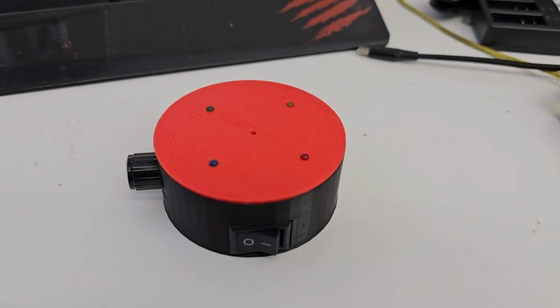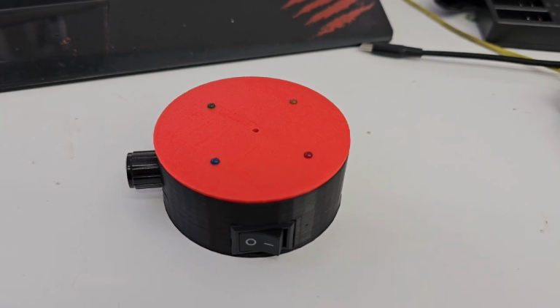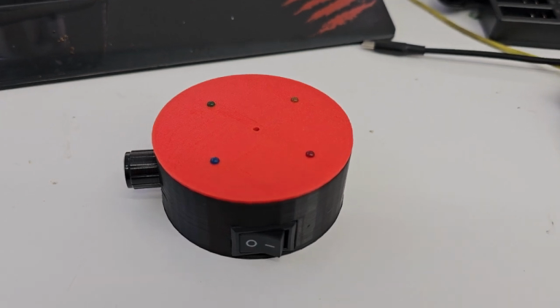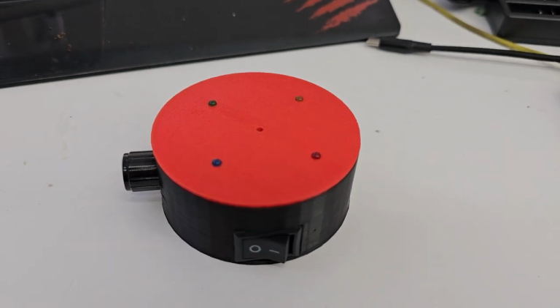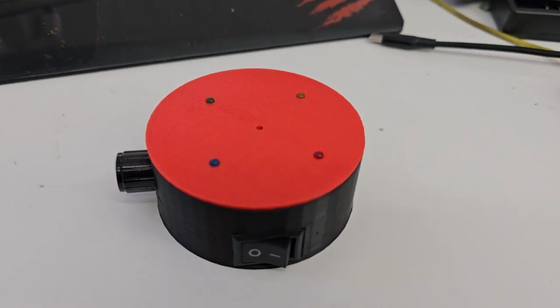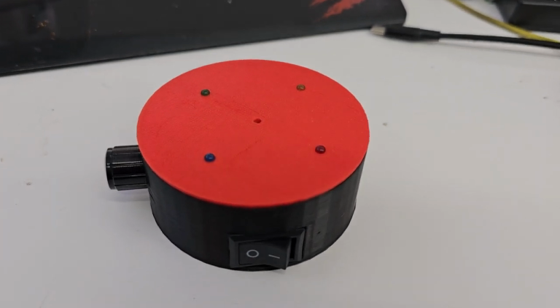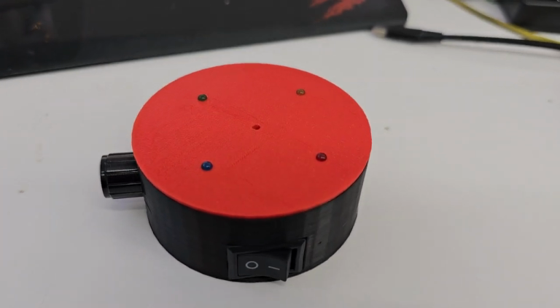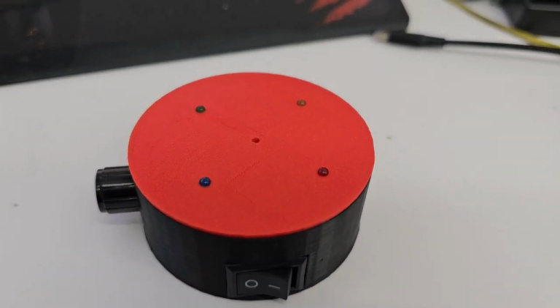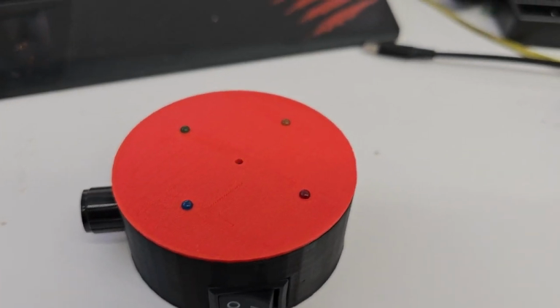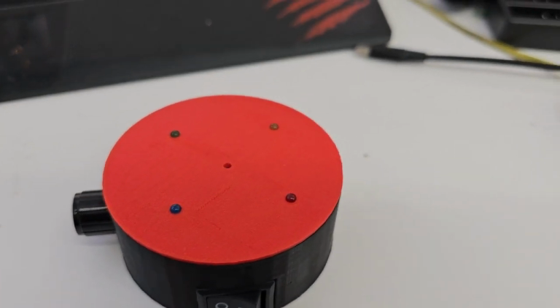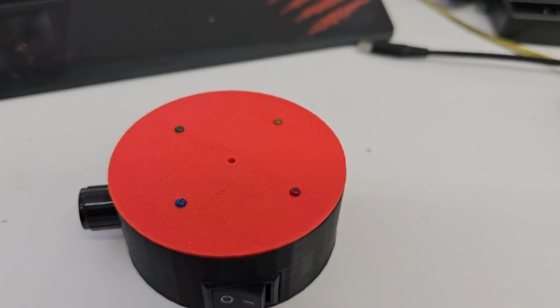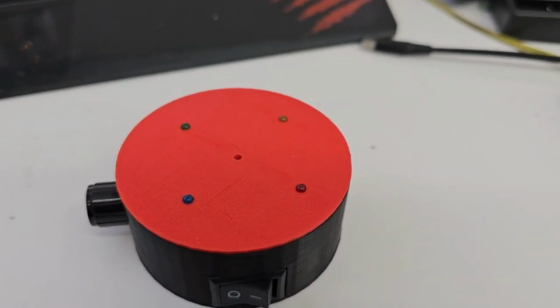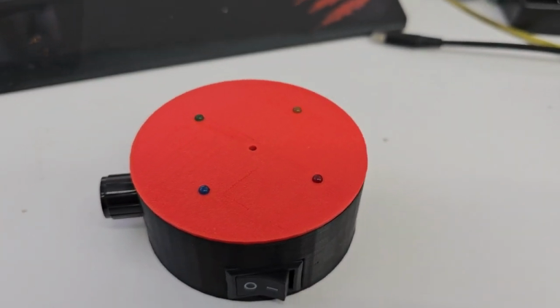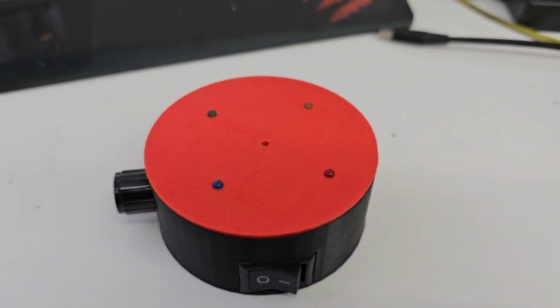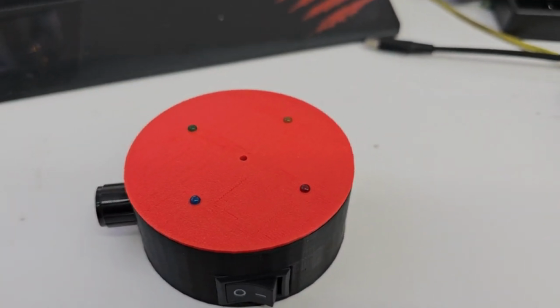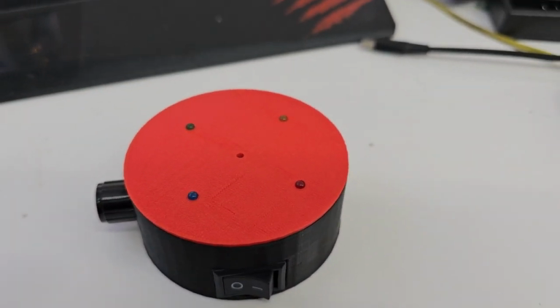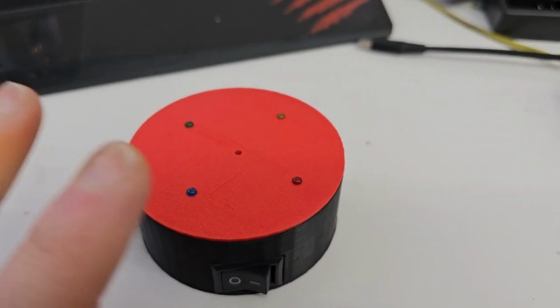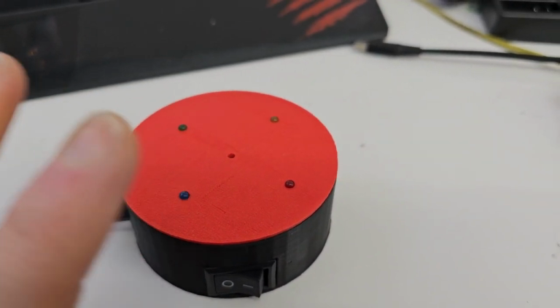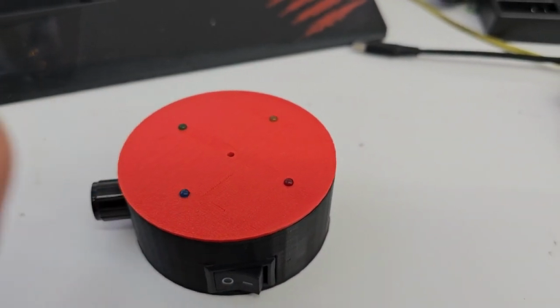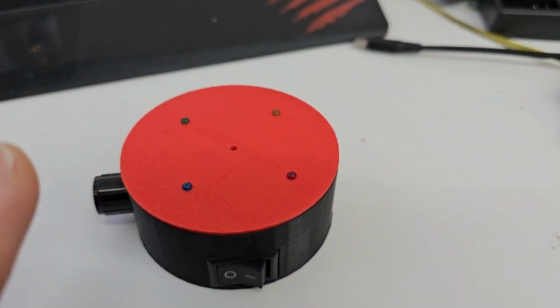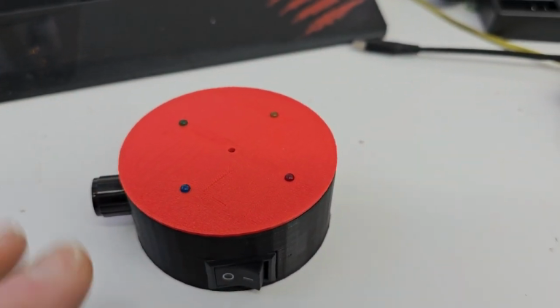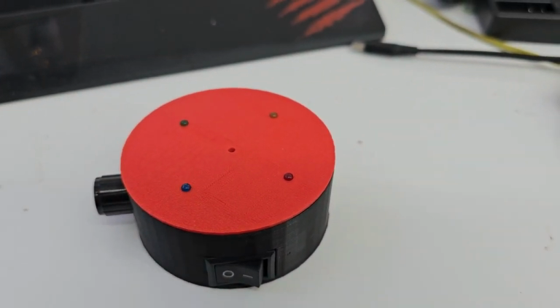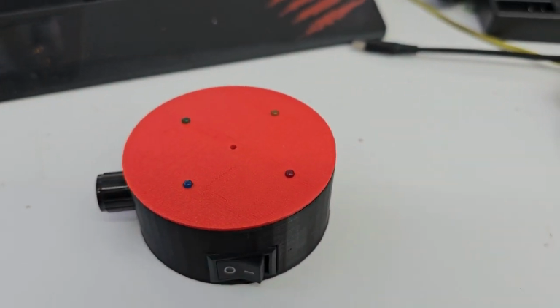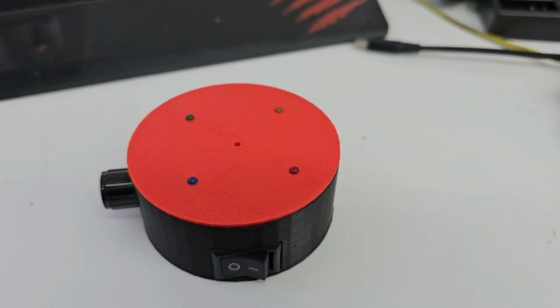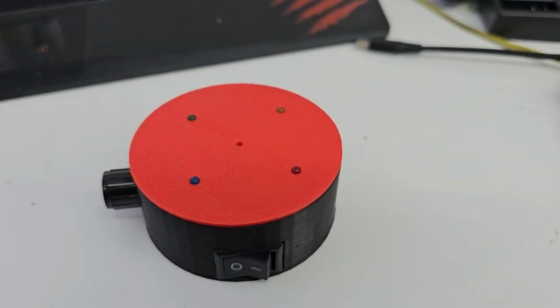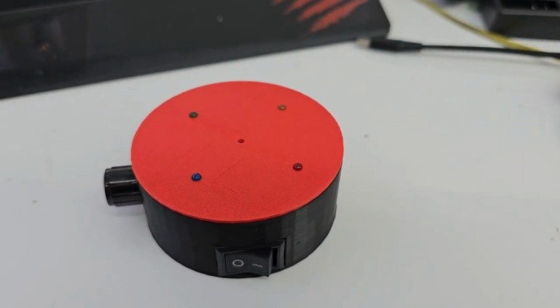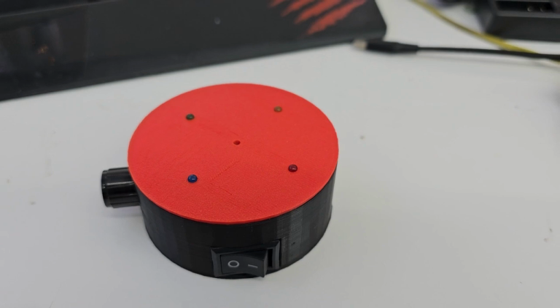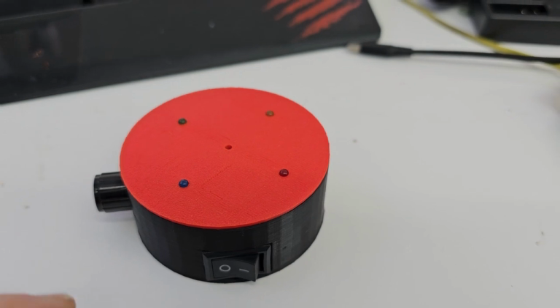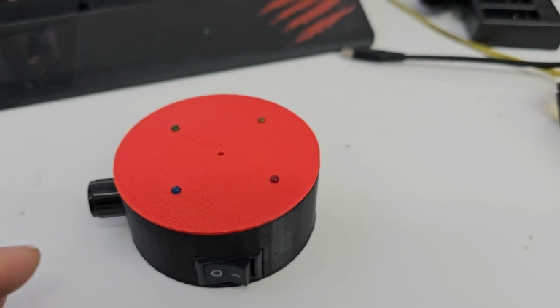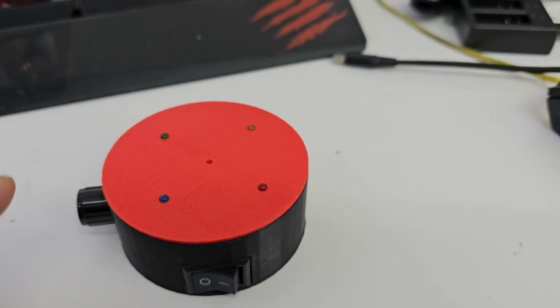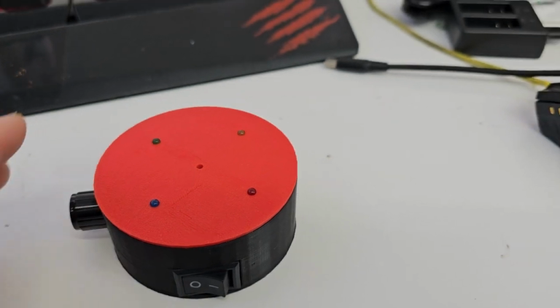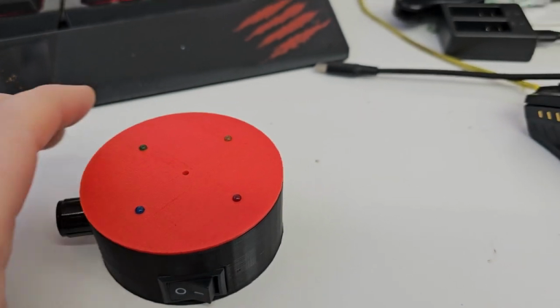What's up guys, AppyDroid here and this video is just a little tutorial on how to set up your micropod once you get it.